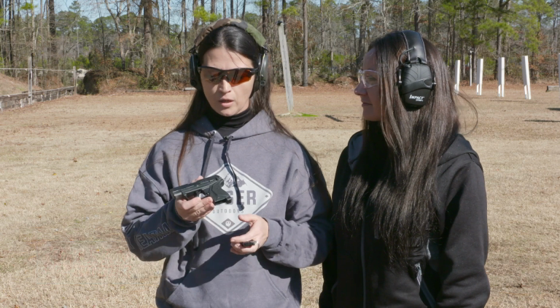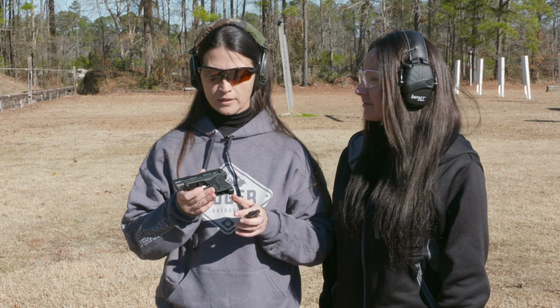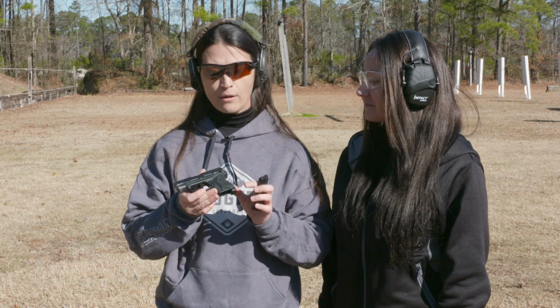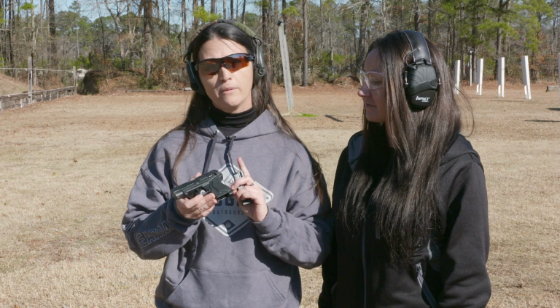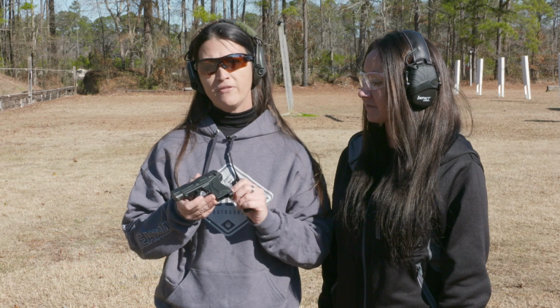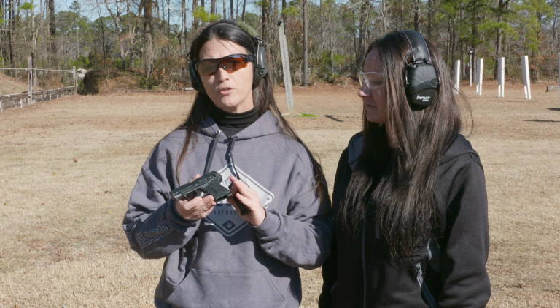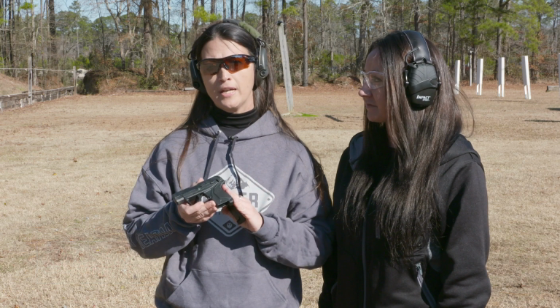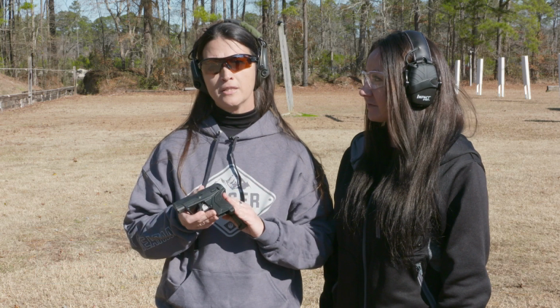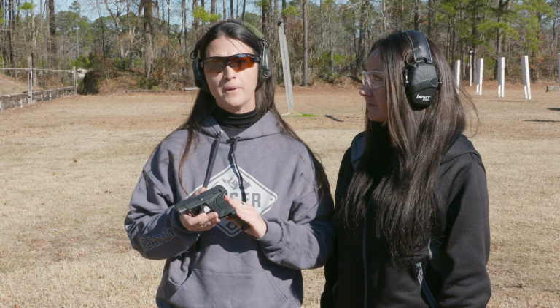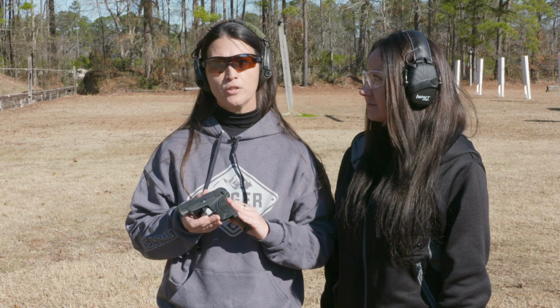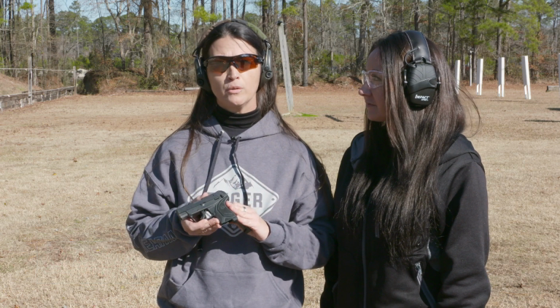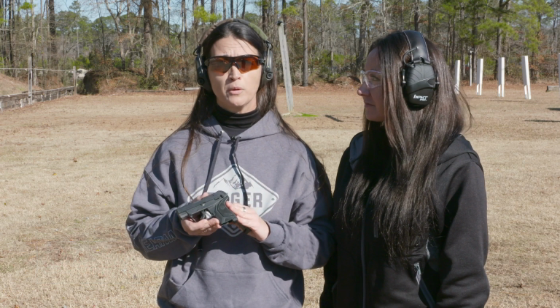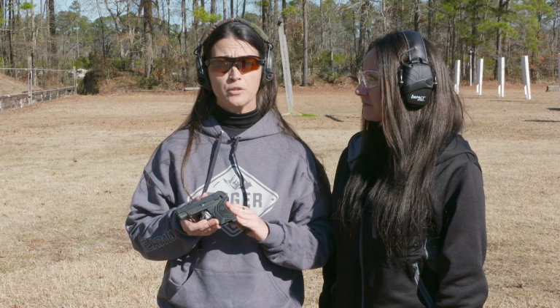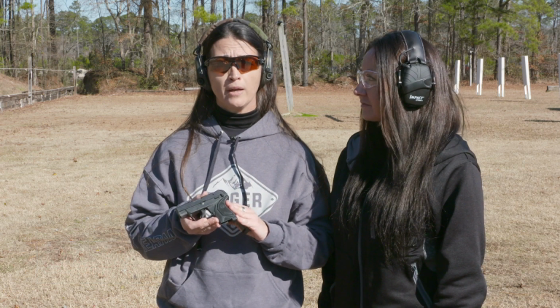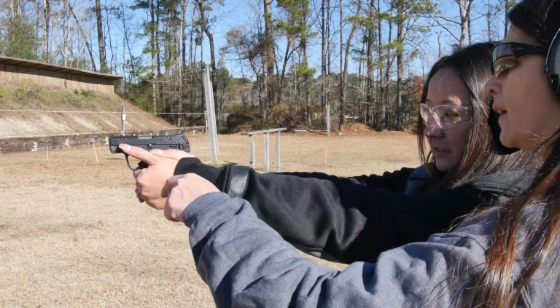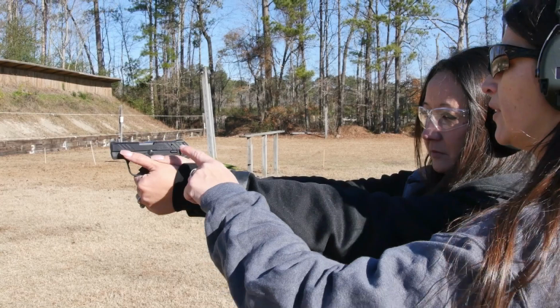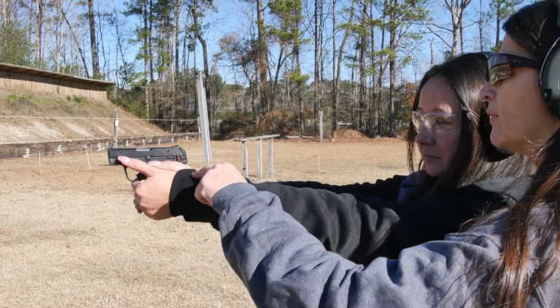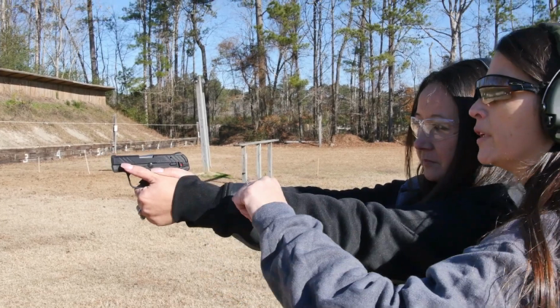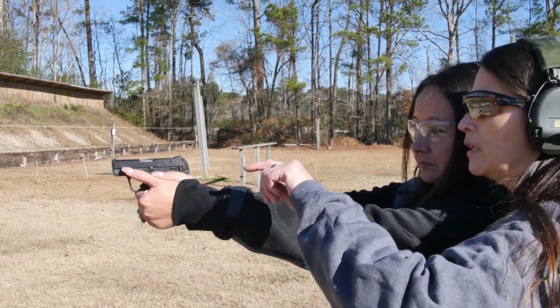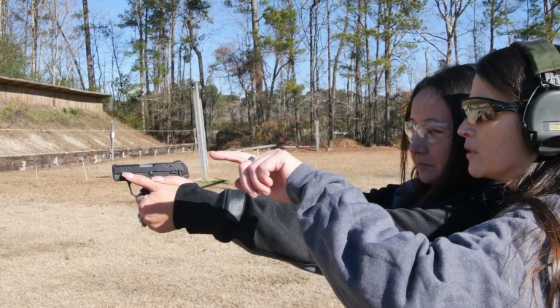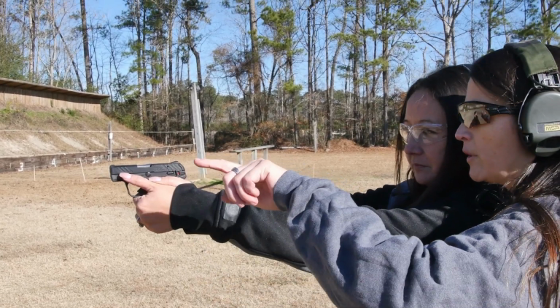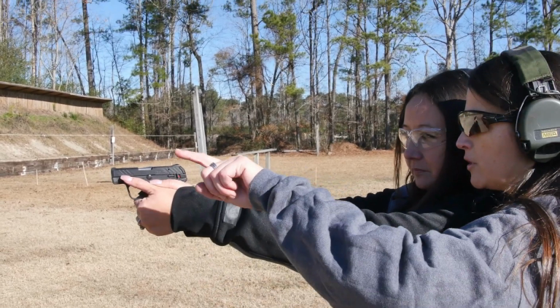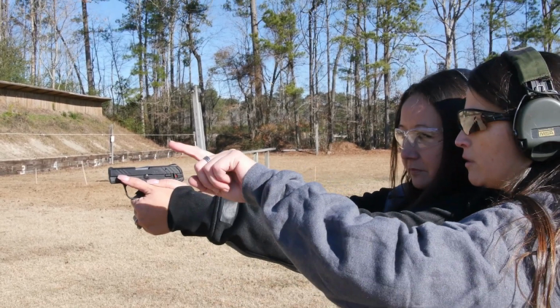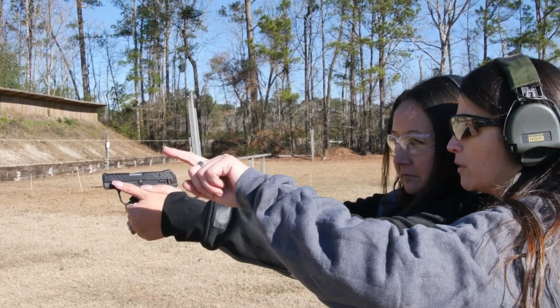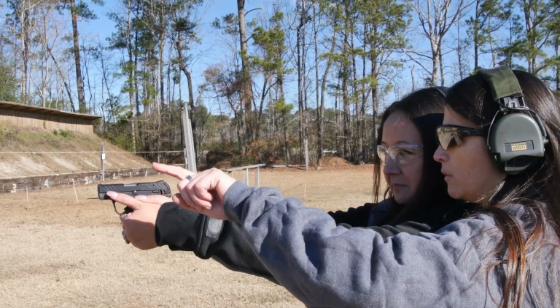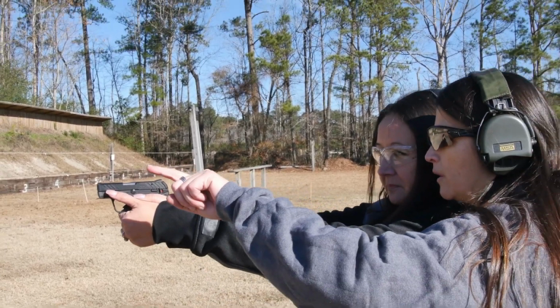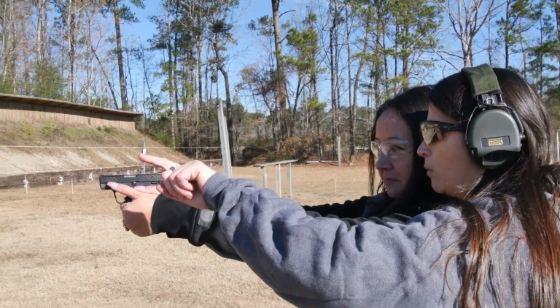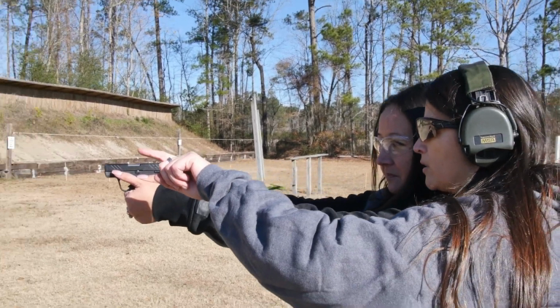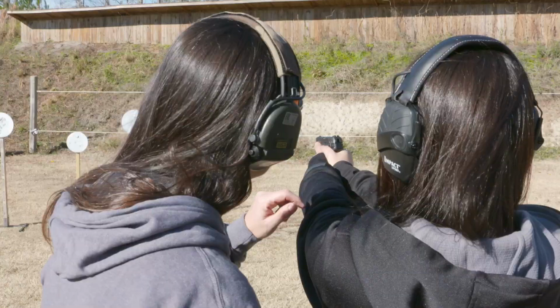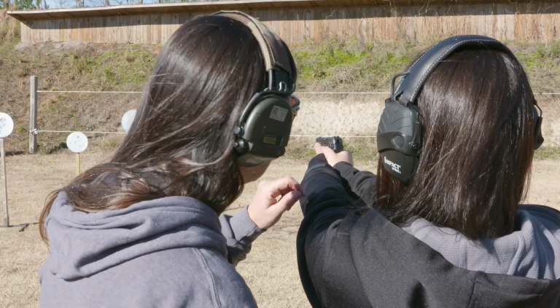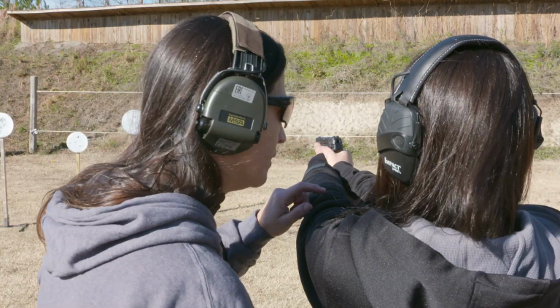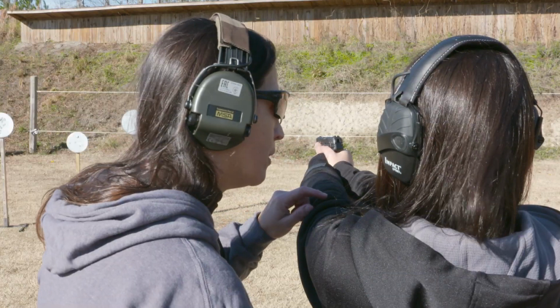Today we're going to be featuring the LCP2 in 22LR. This makes a fantastic trainer gun and gun for a new shooter.